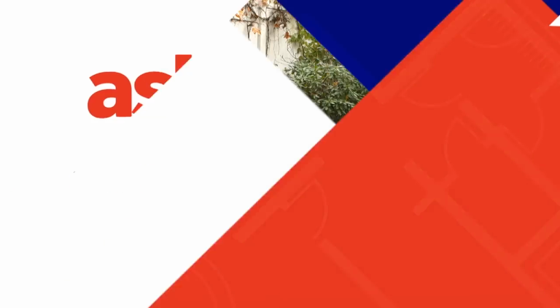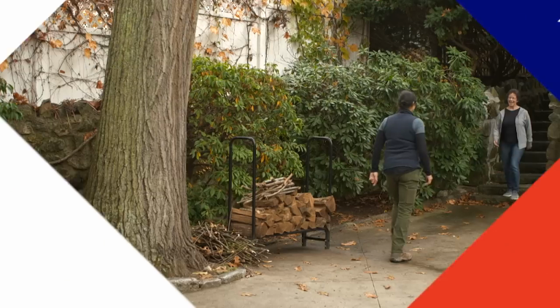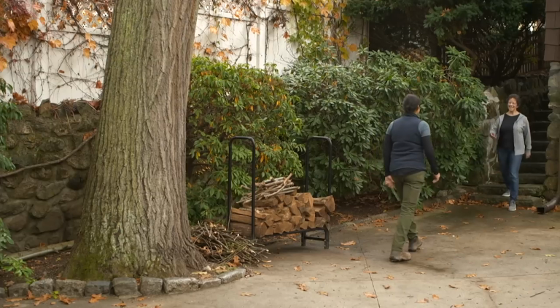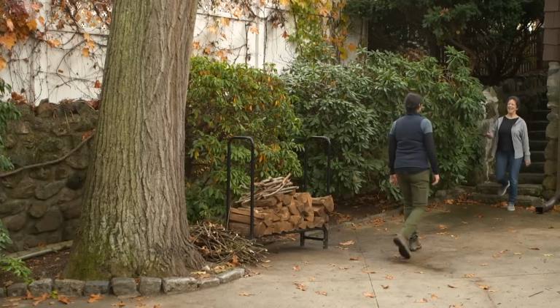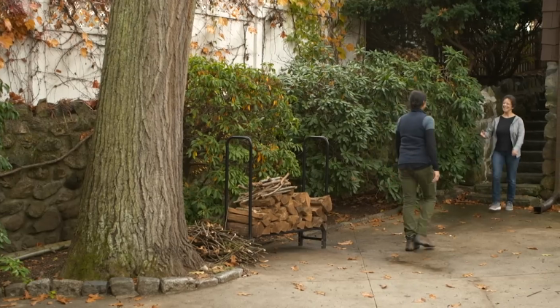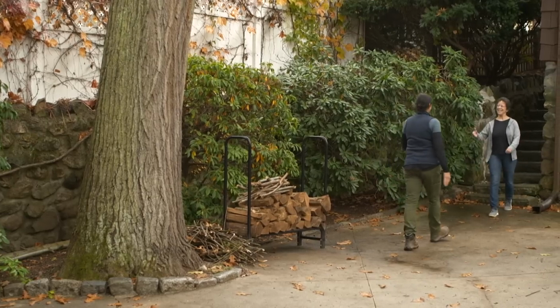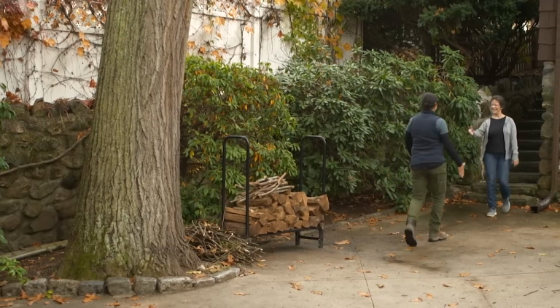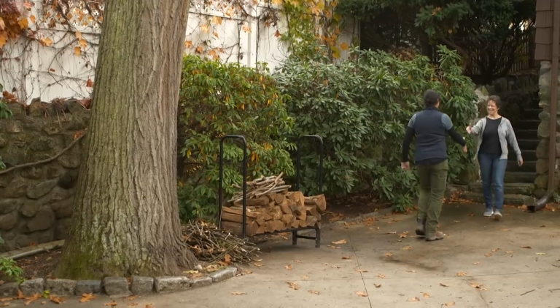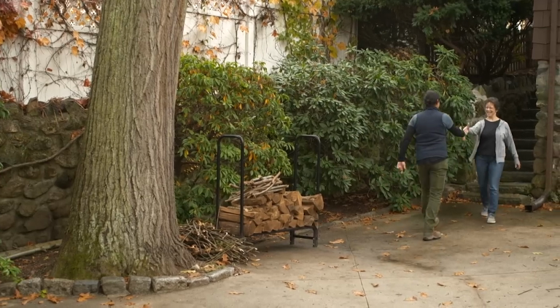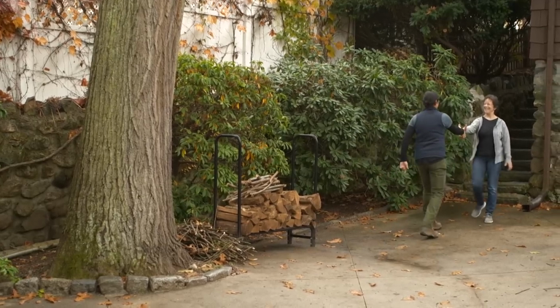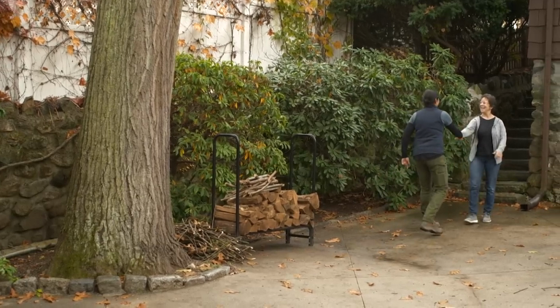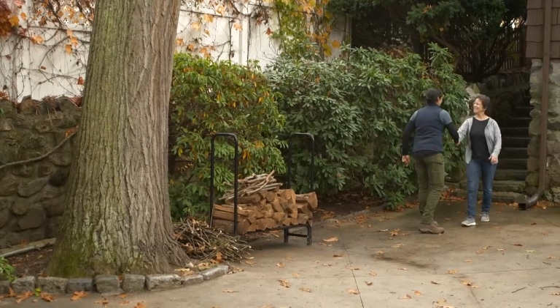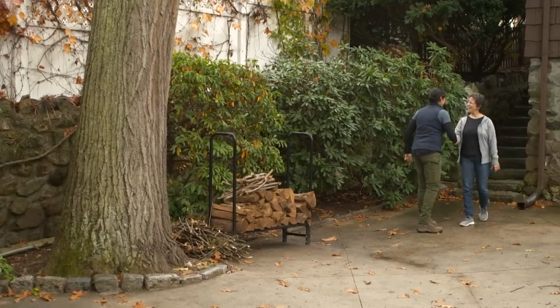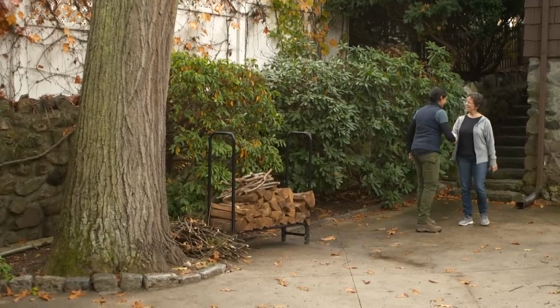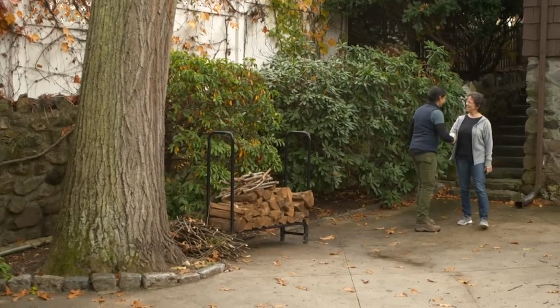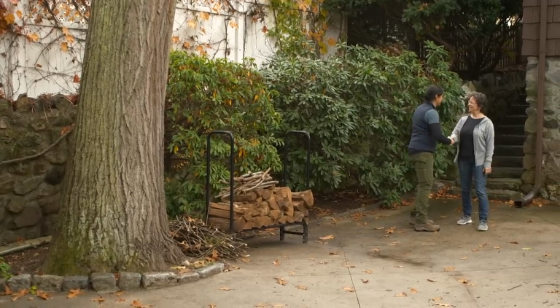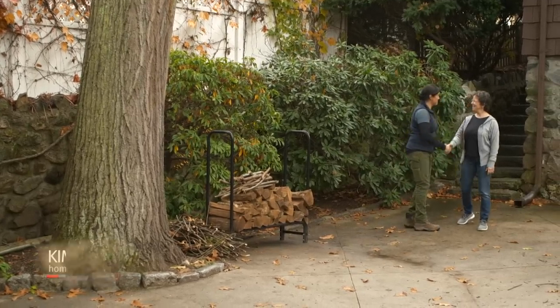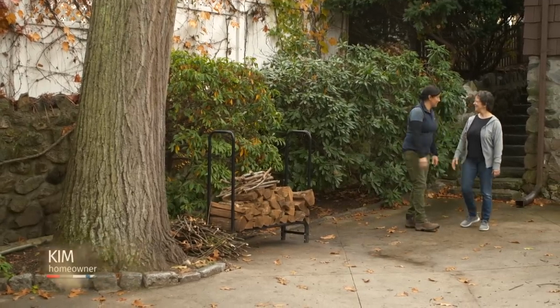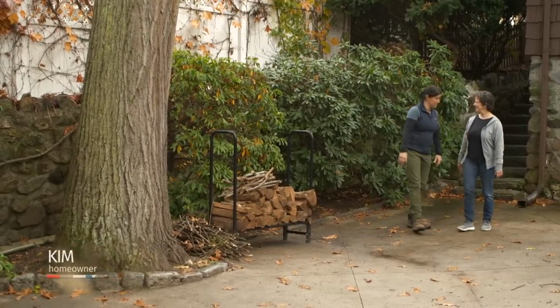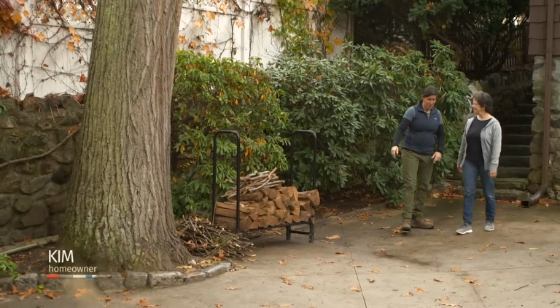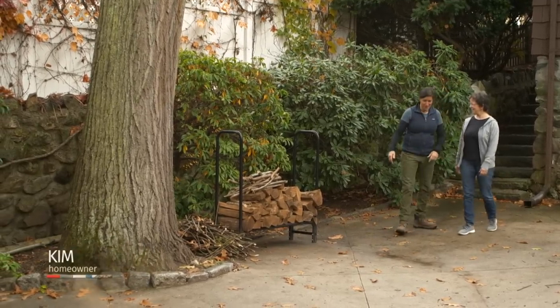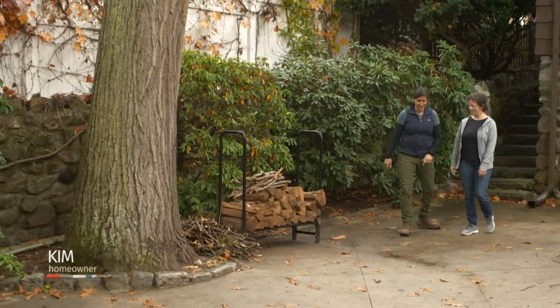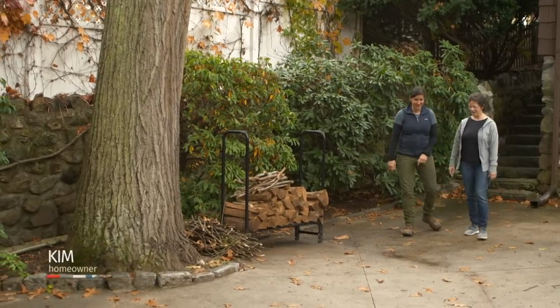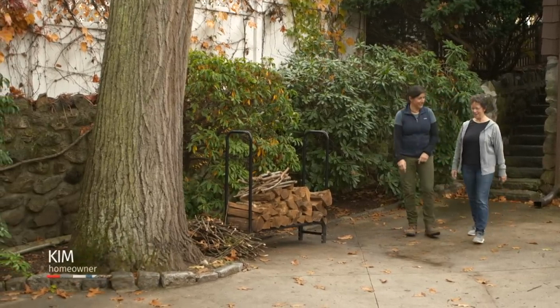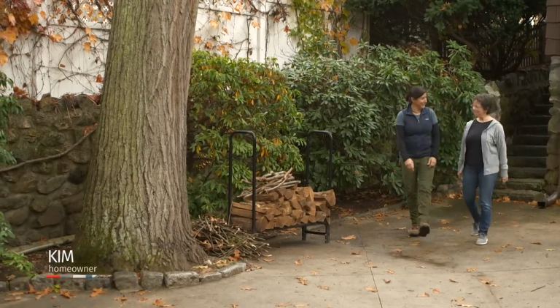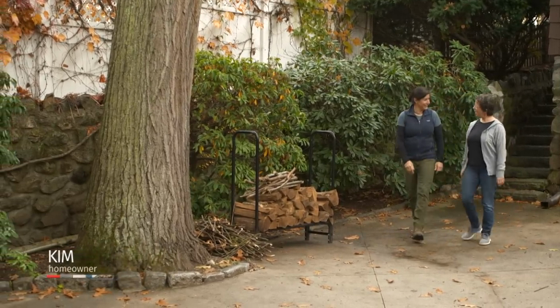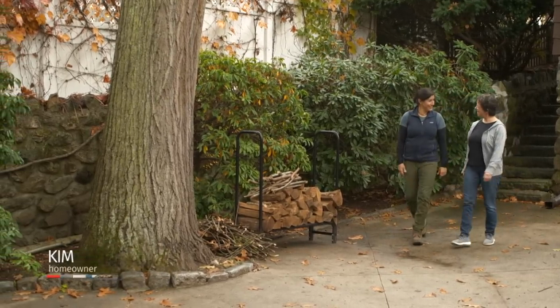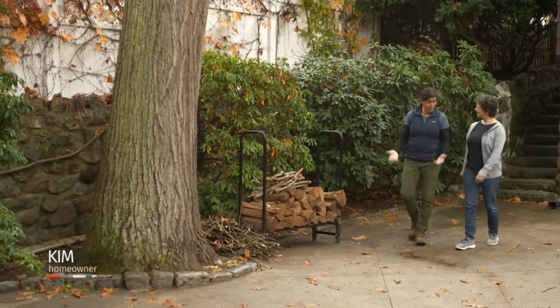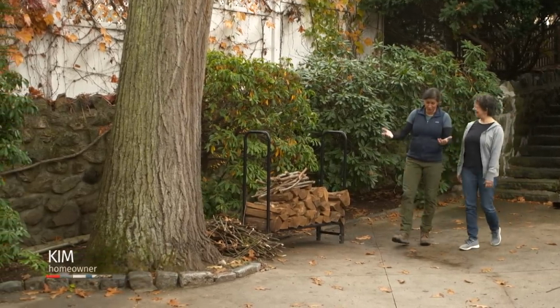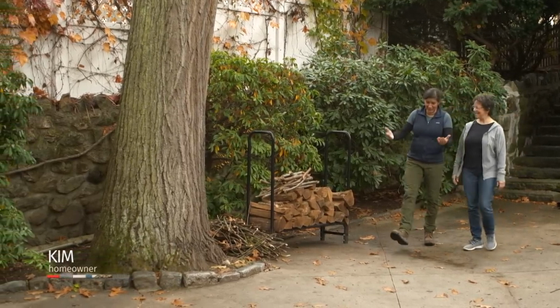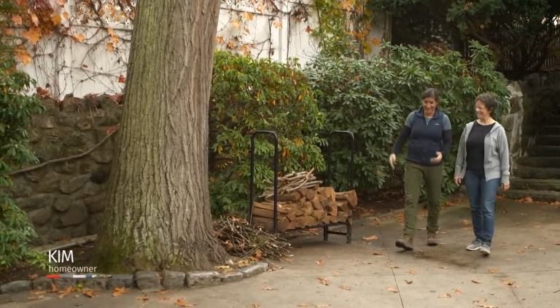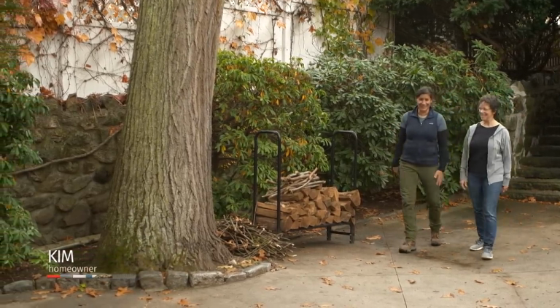Hey, Jen. Hi, Kim. Nice to meet you in person. Thanks for coming by. Thanks for writing in.